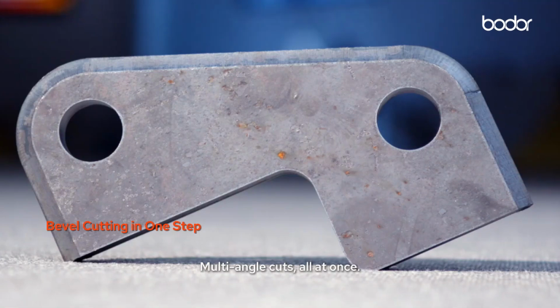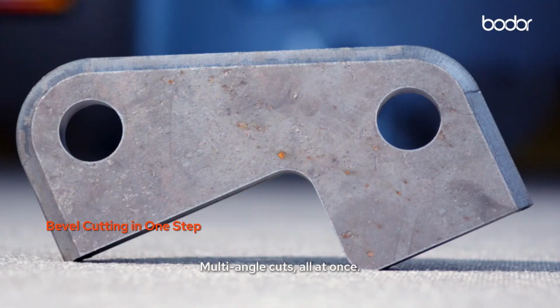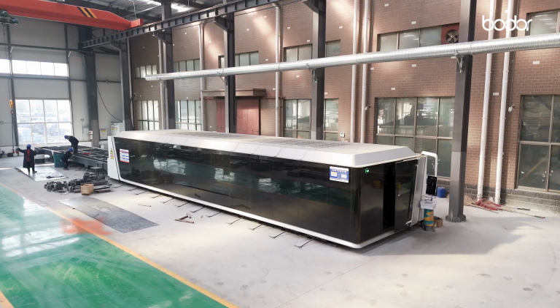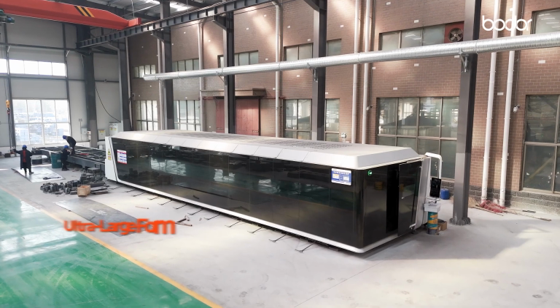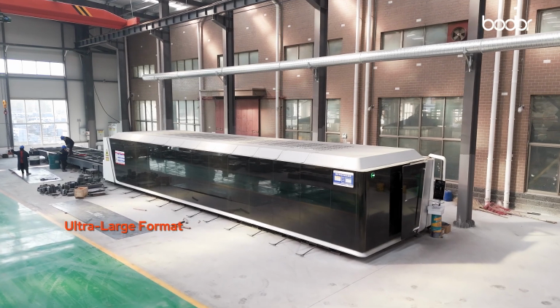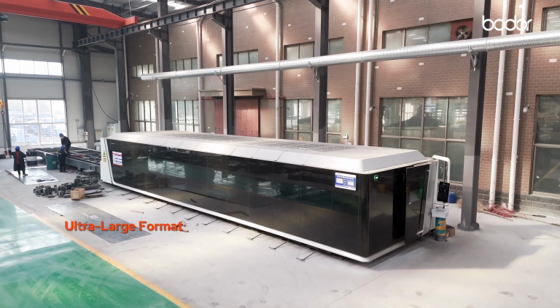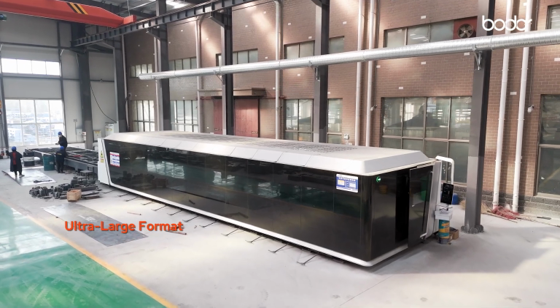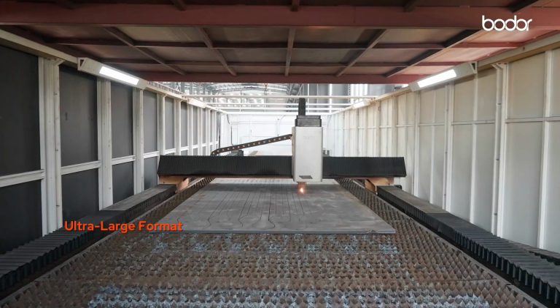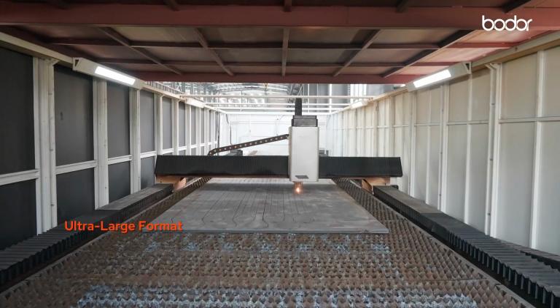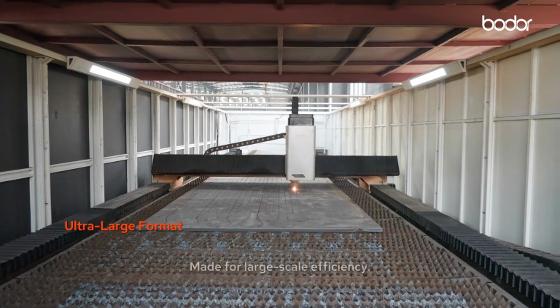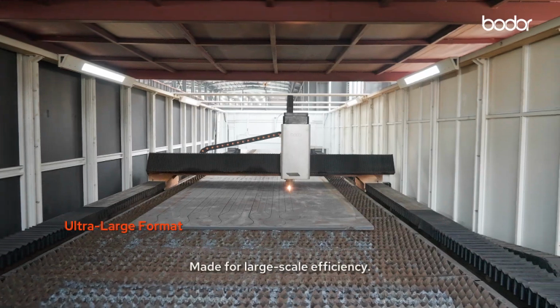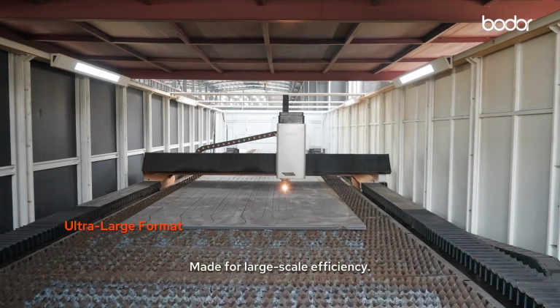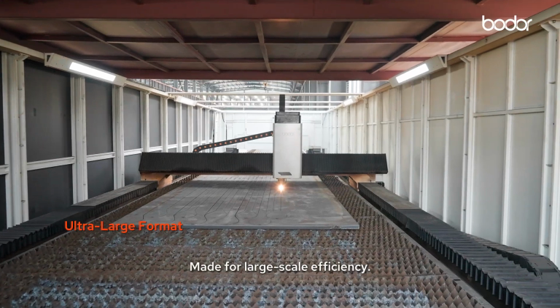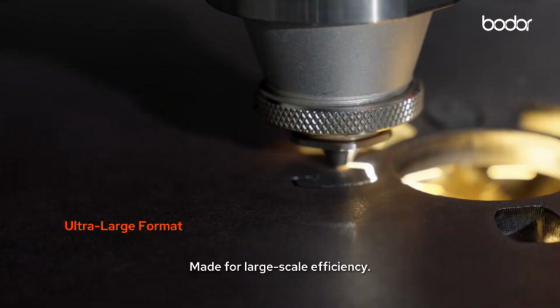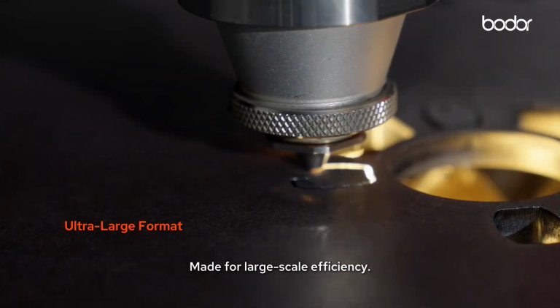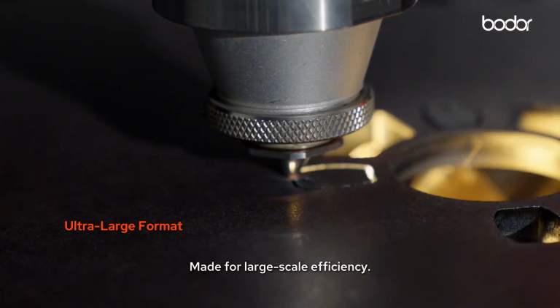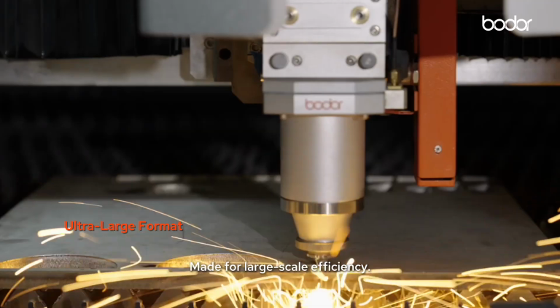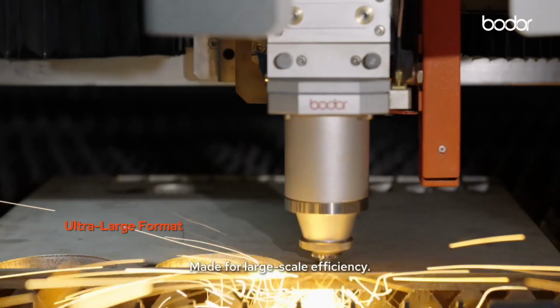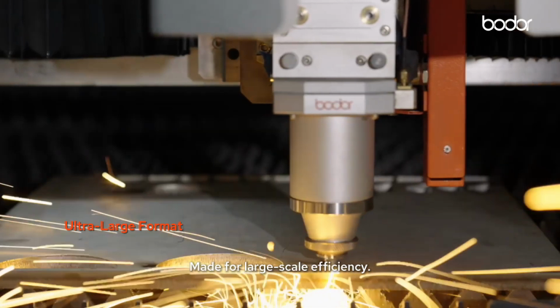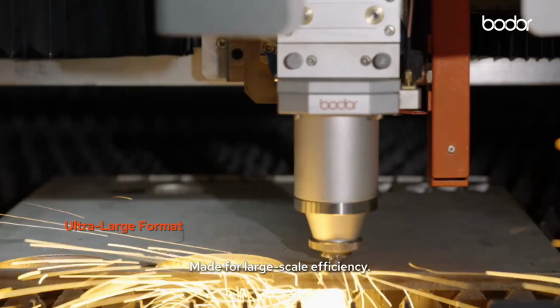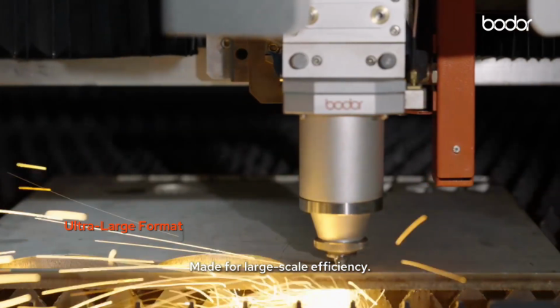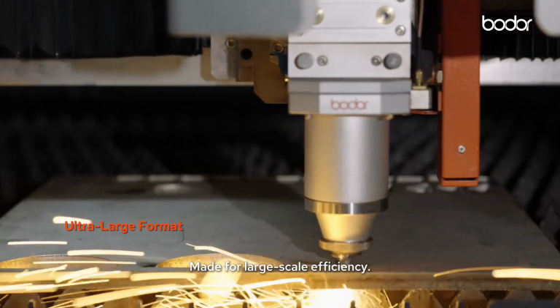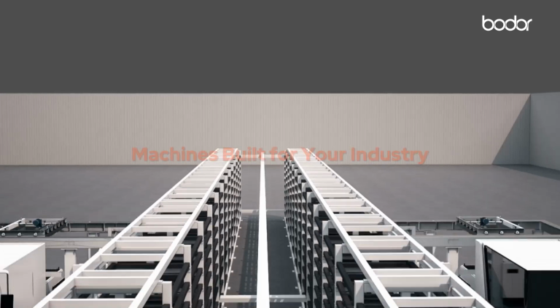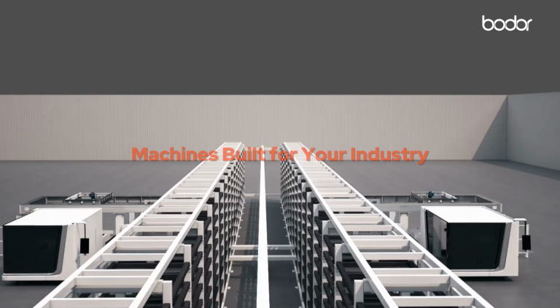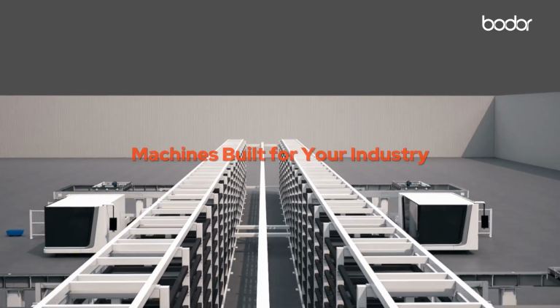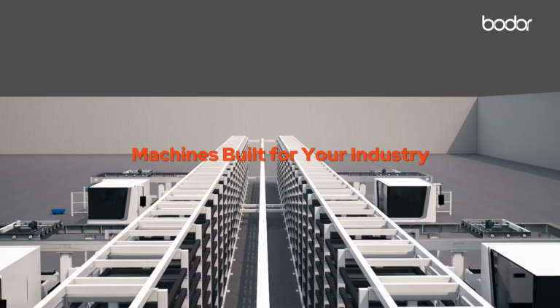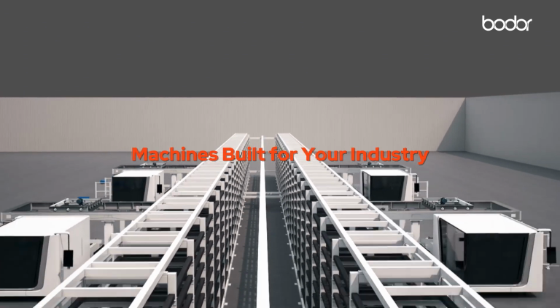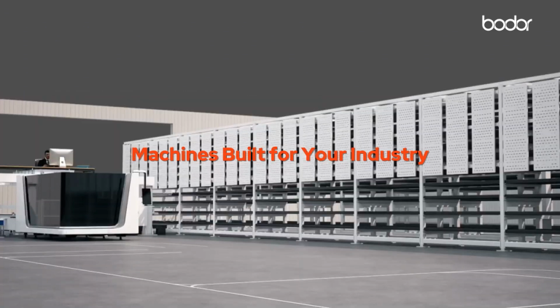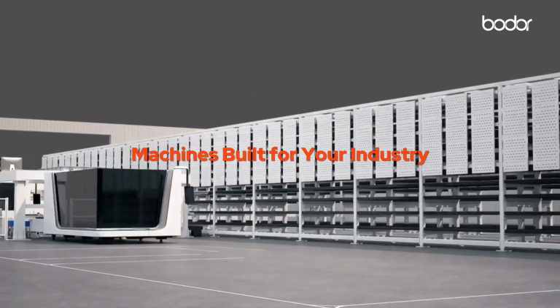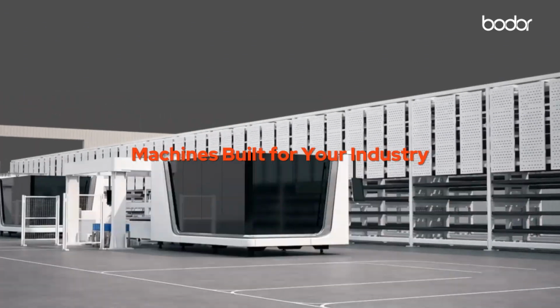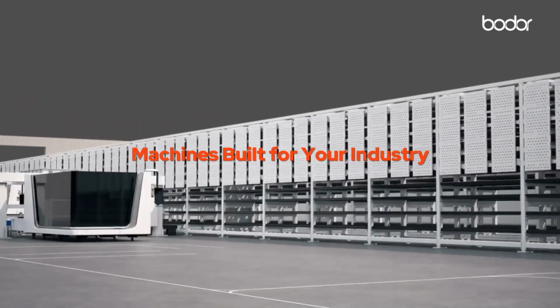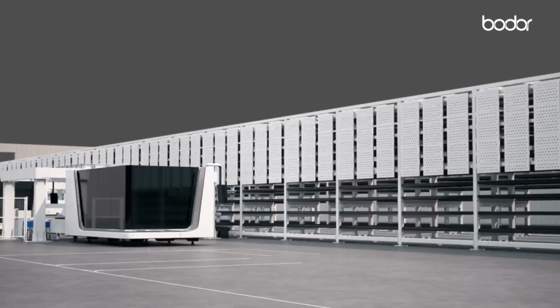Ultra-large format, made for large-scale efficiency. Machines built for your industry.